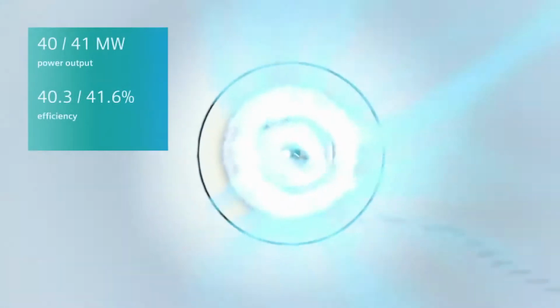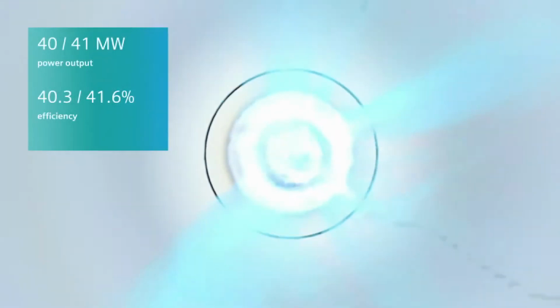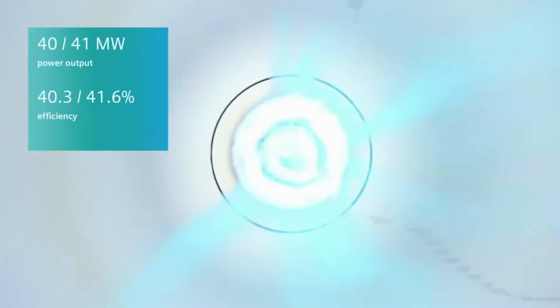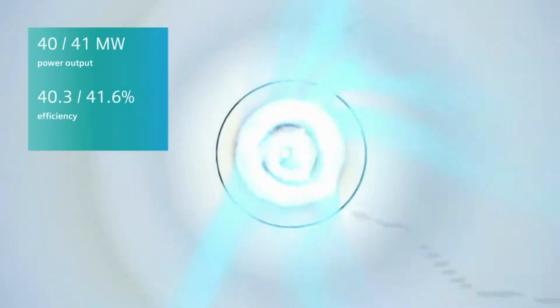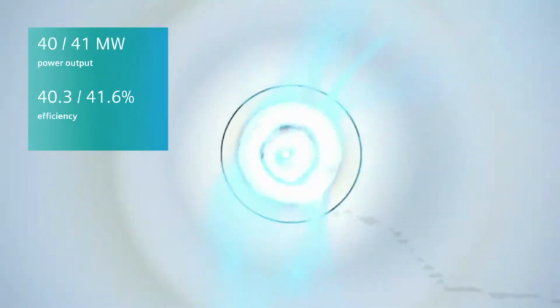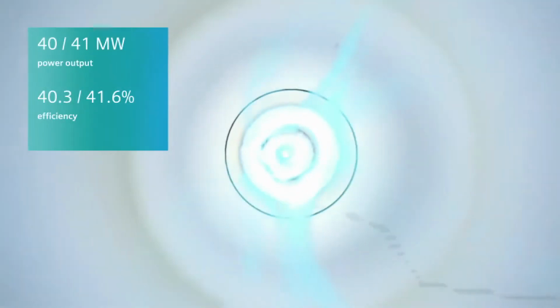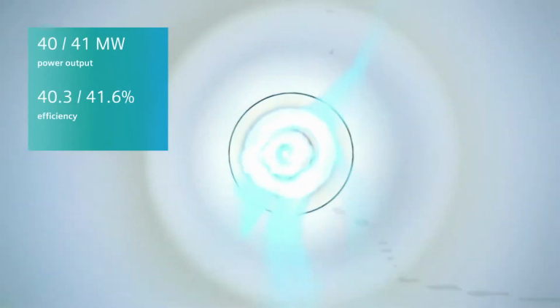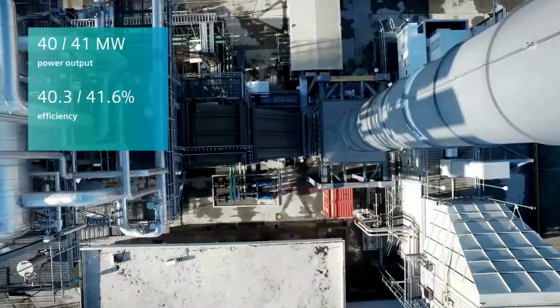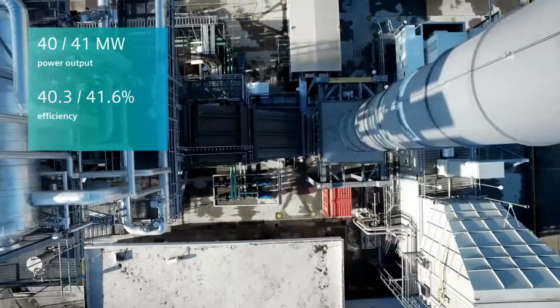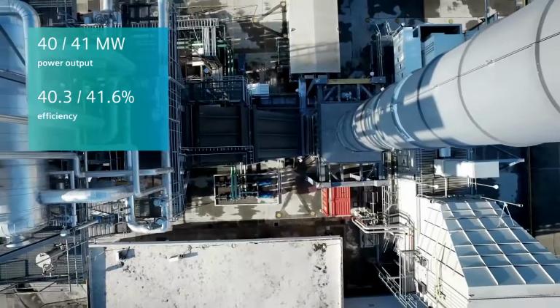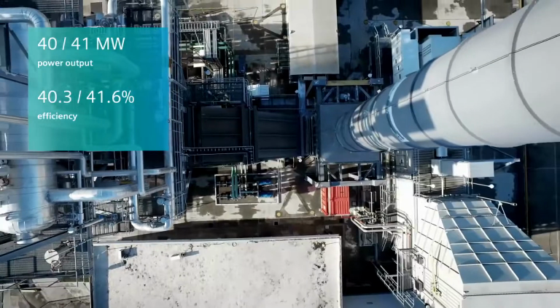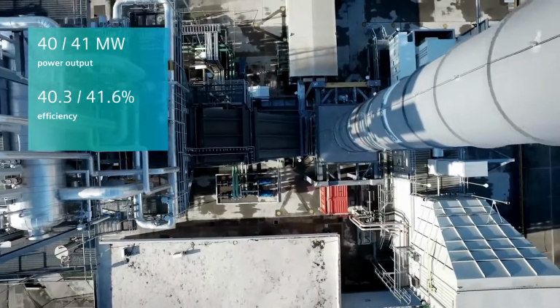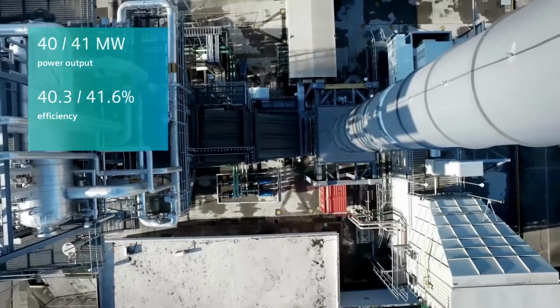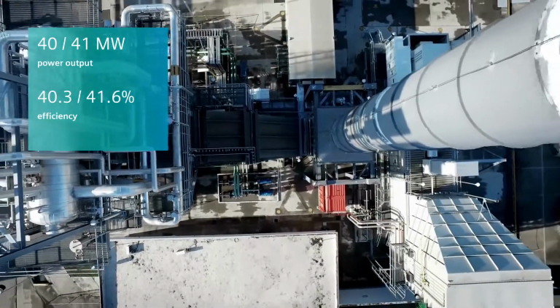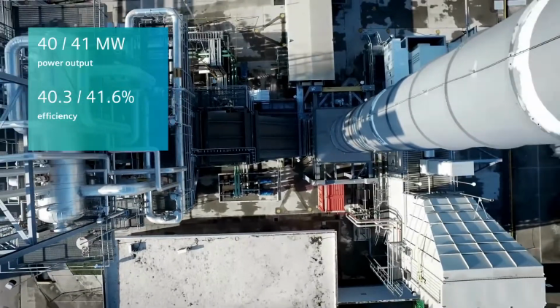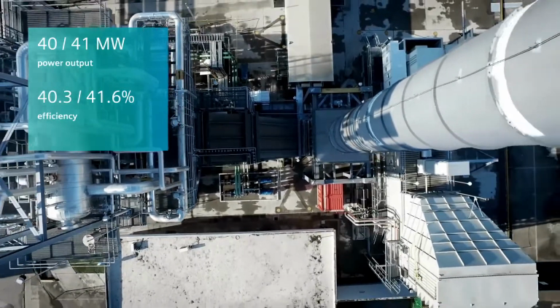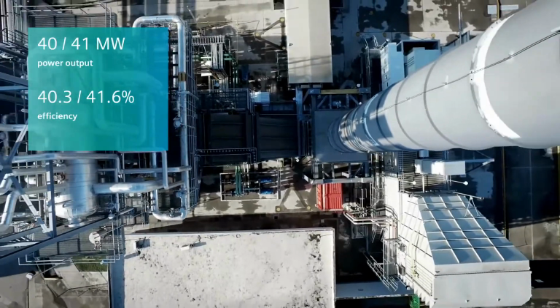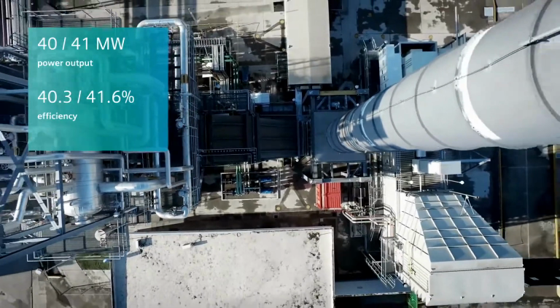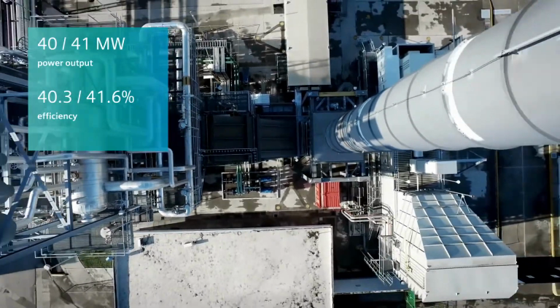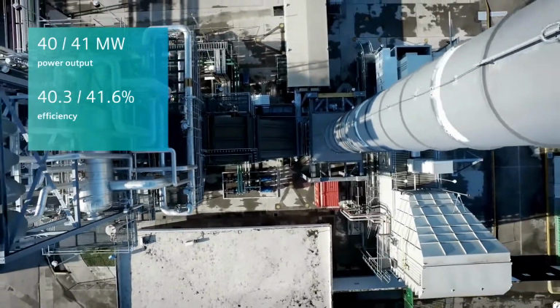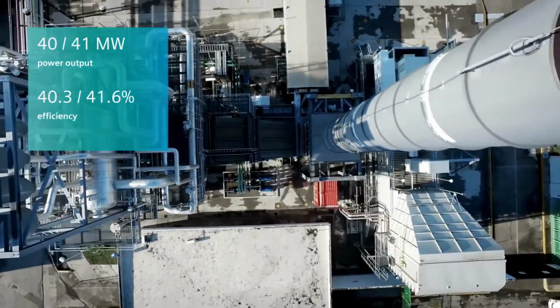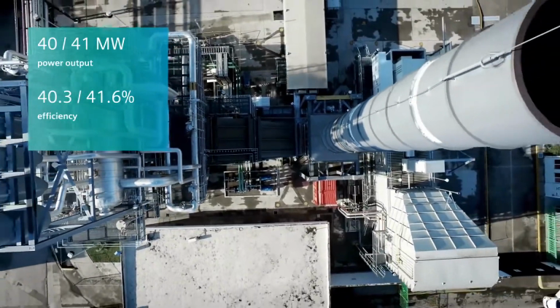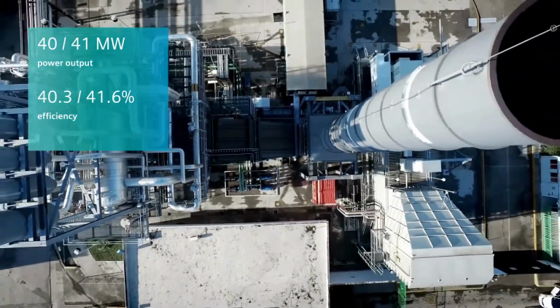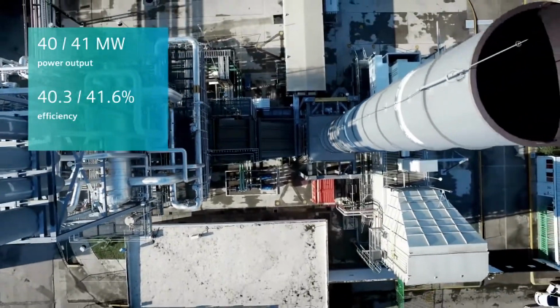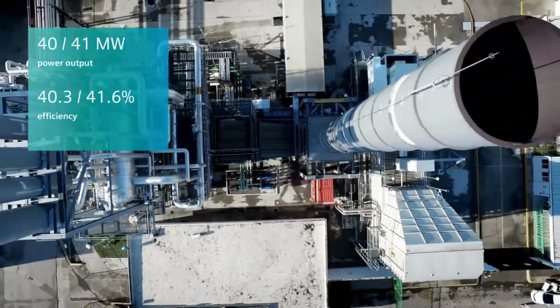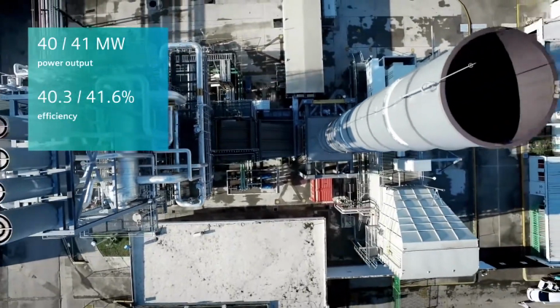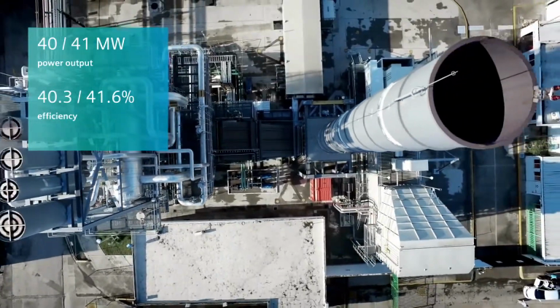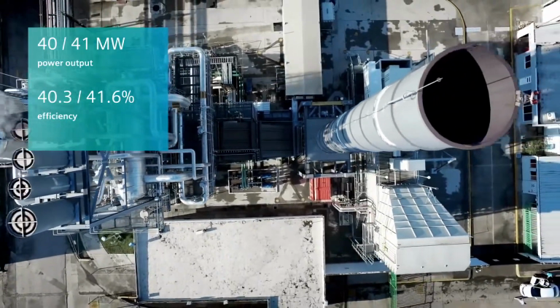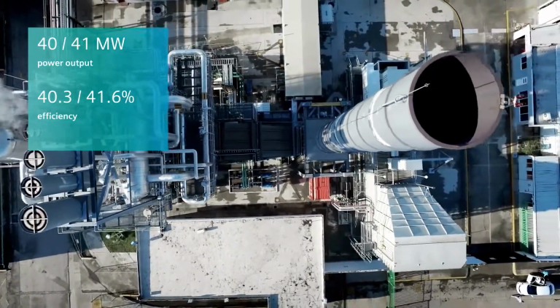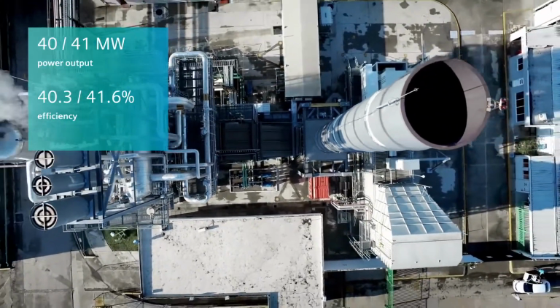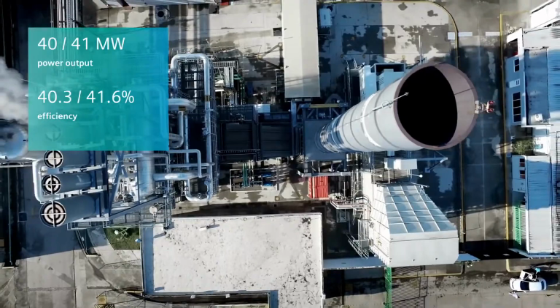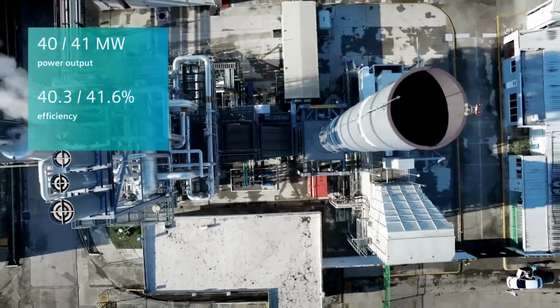Proven technology, perfected results — count on it.